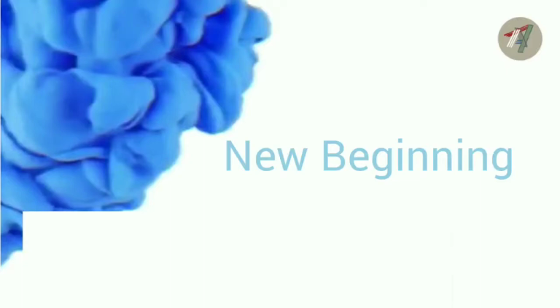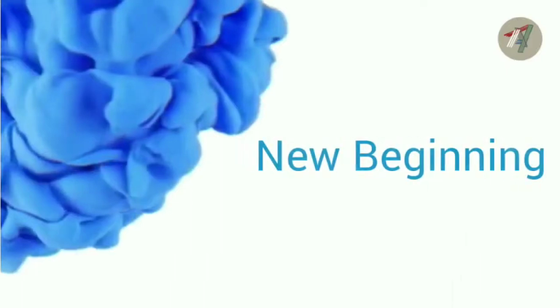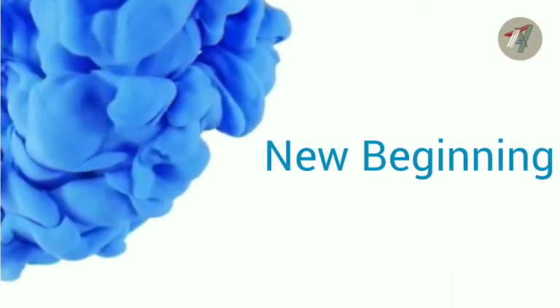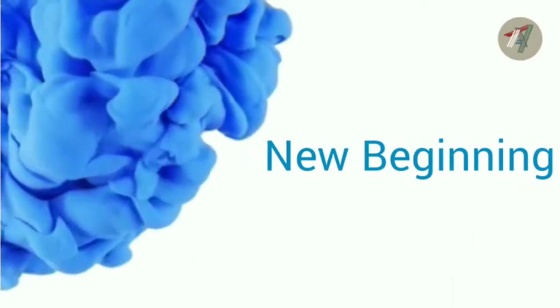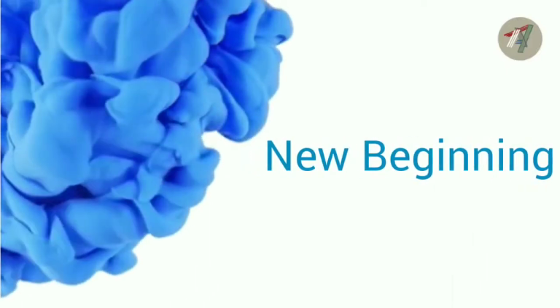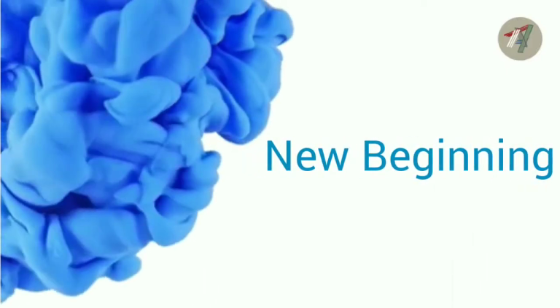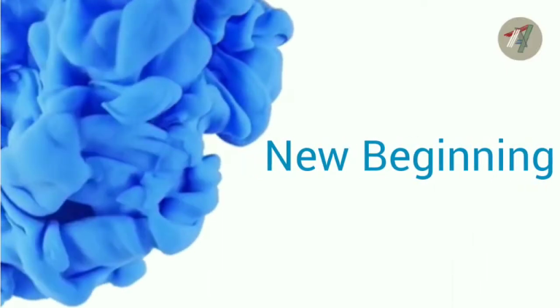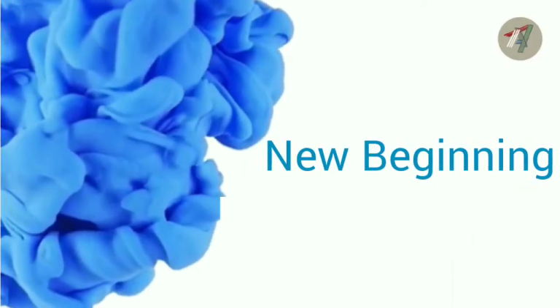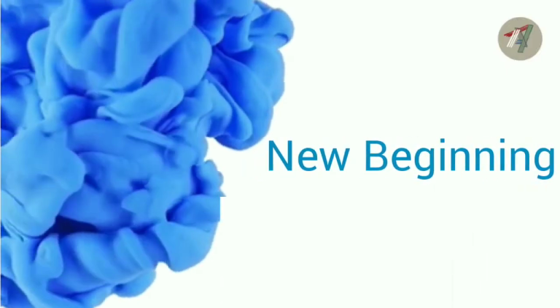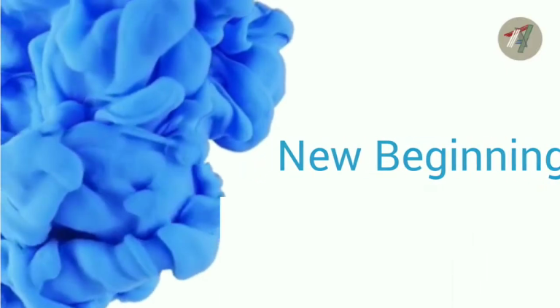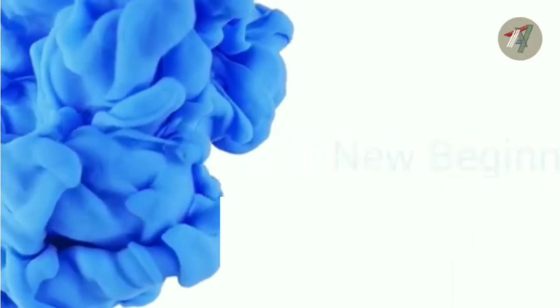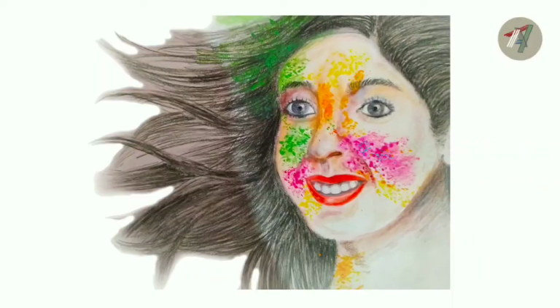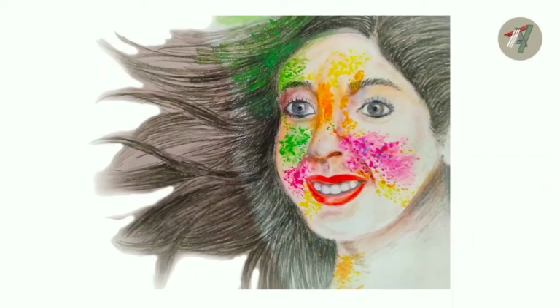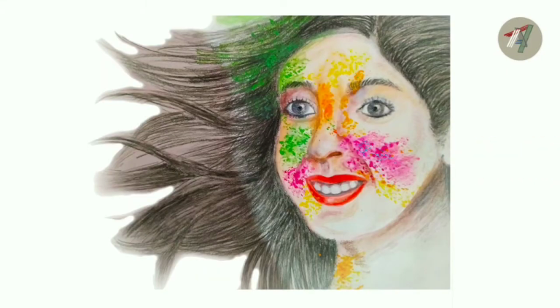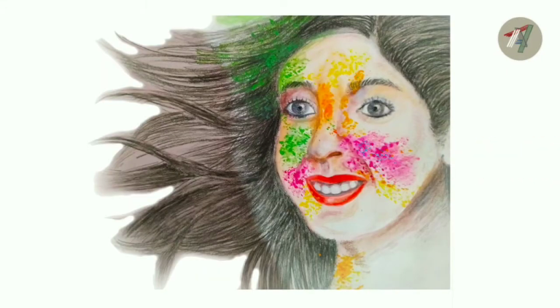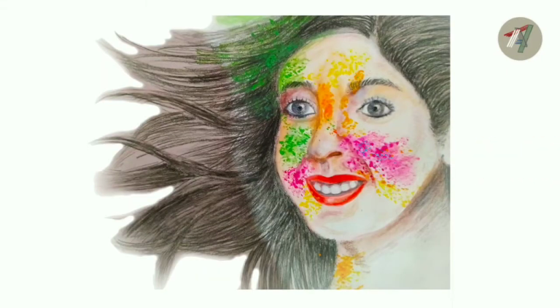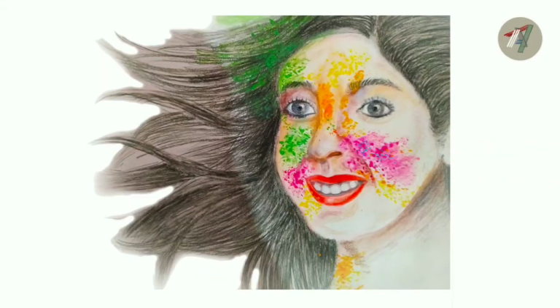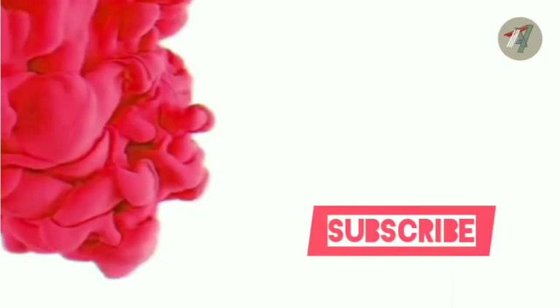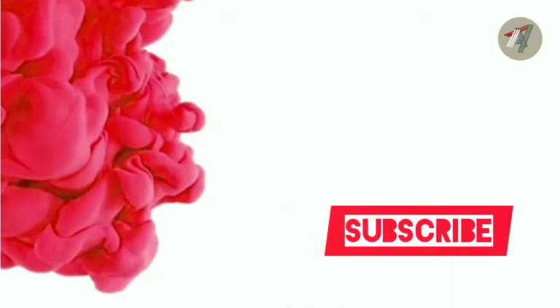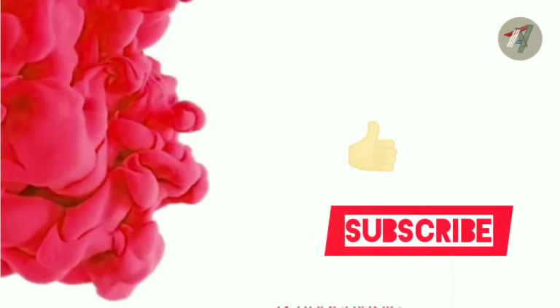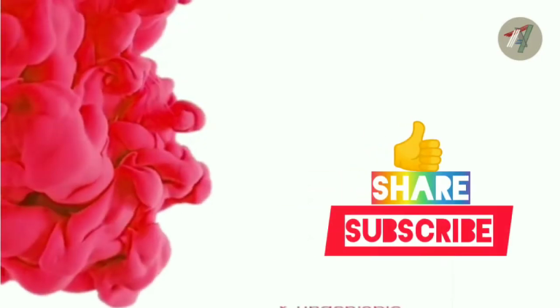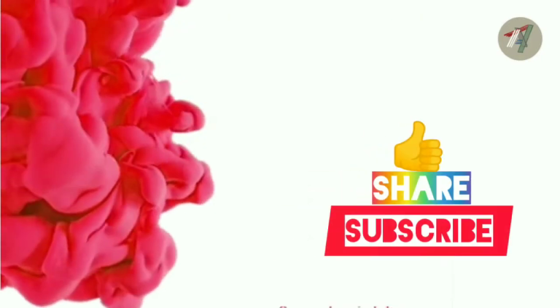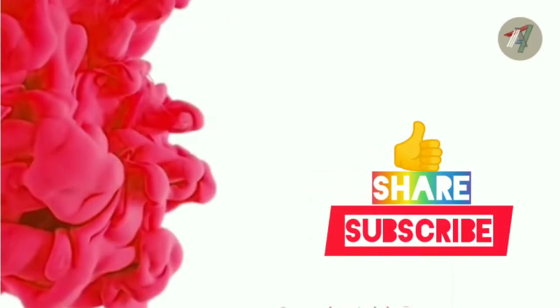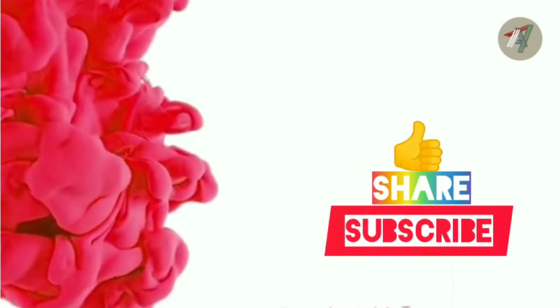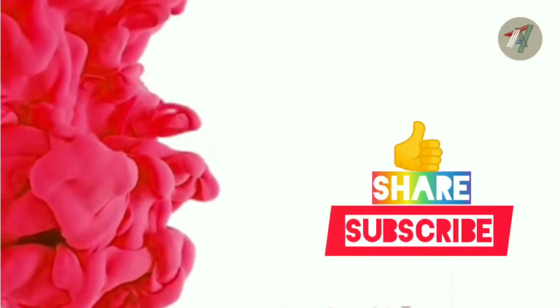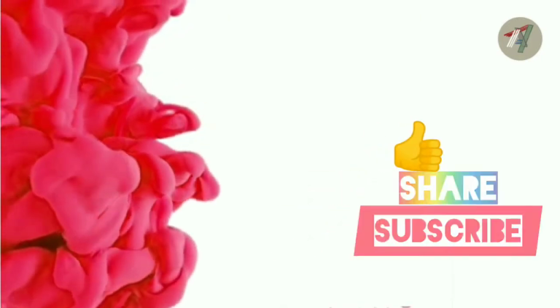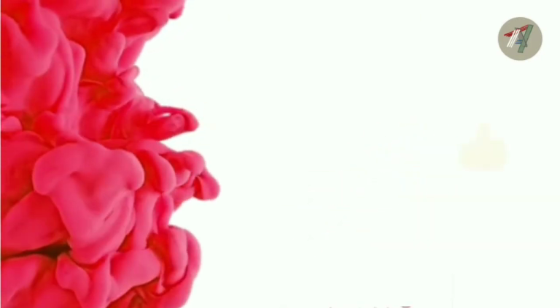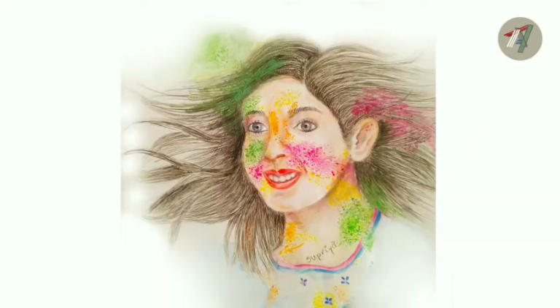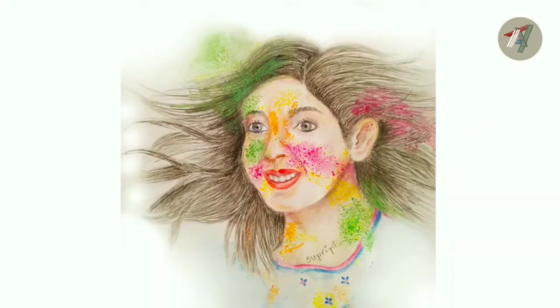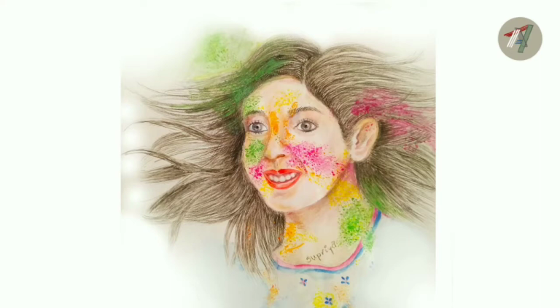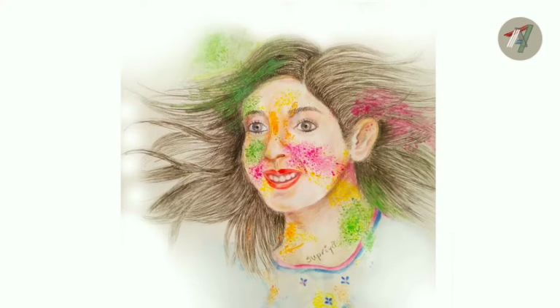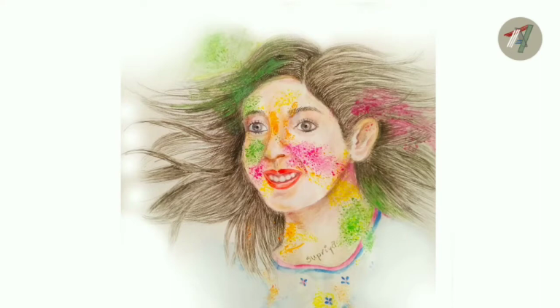Hi friends, welcome to the channel. So today I am going to paint a girl playing Gulal.